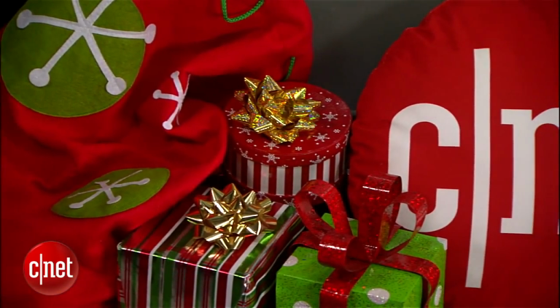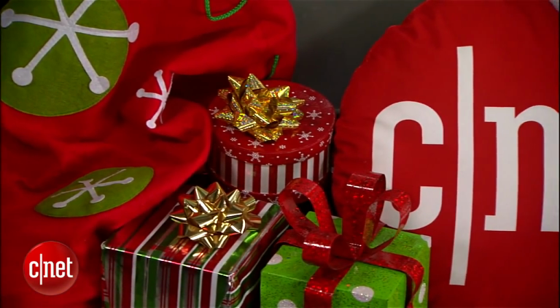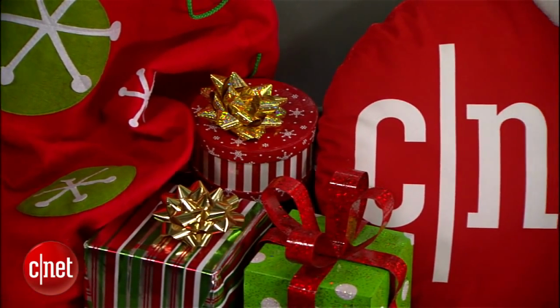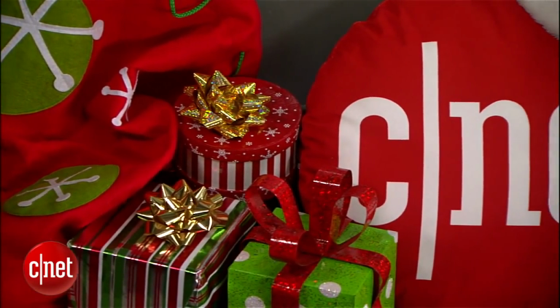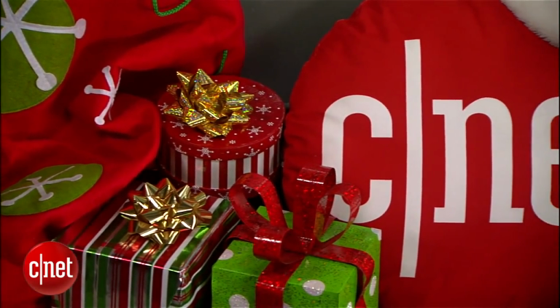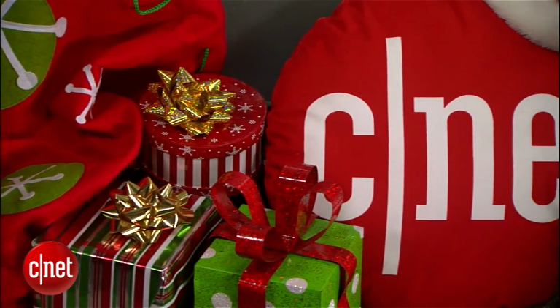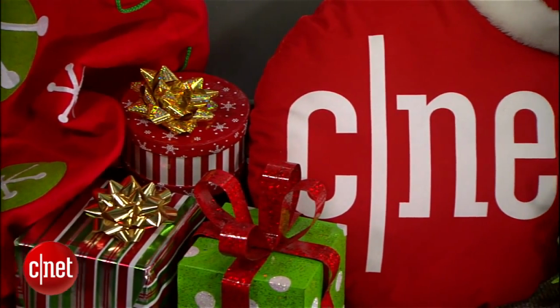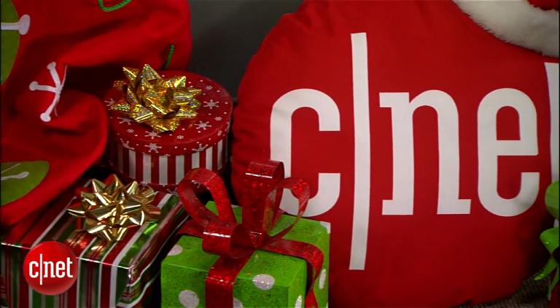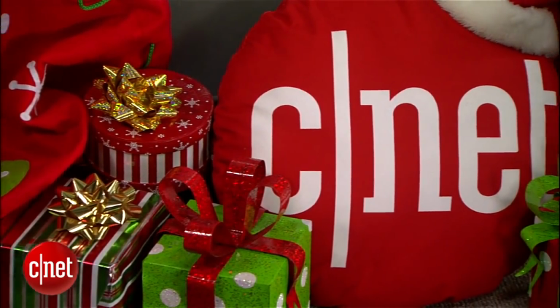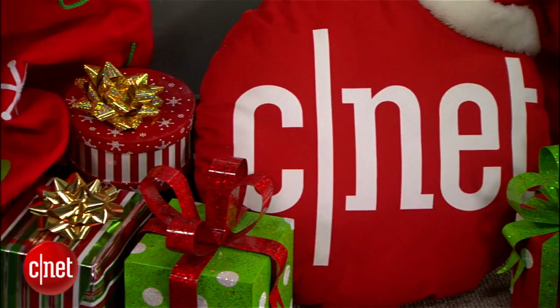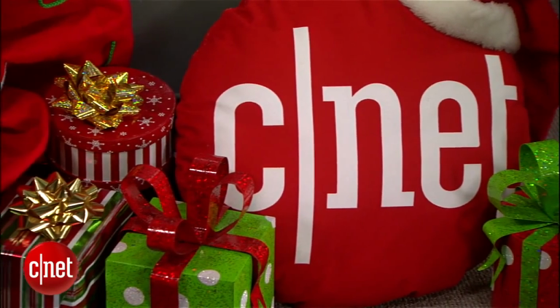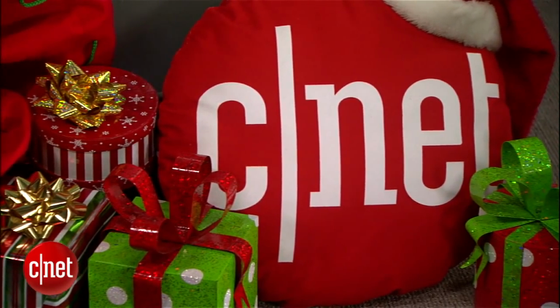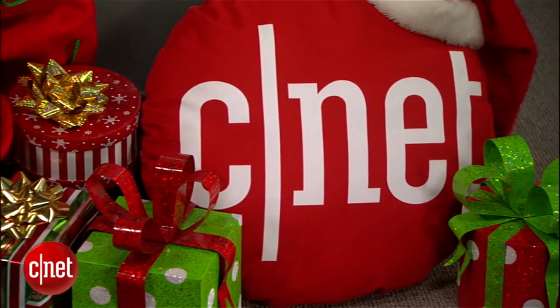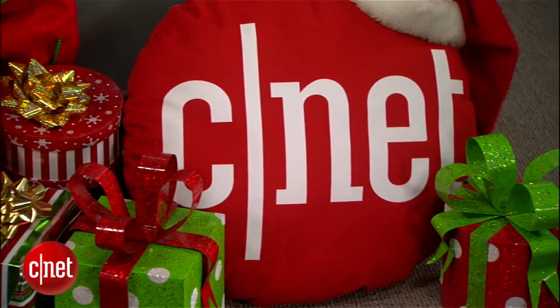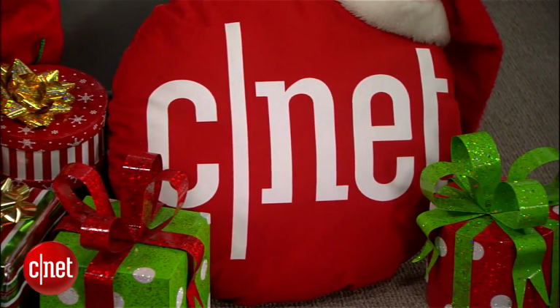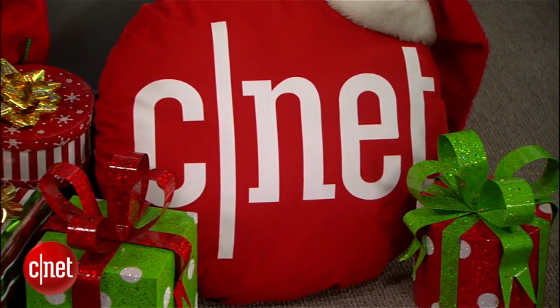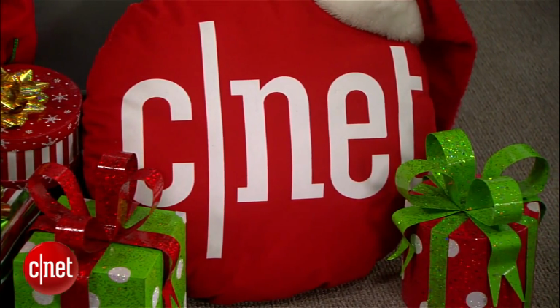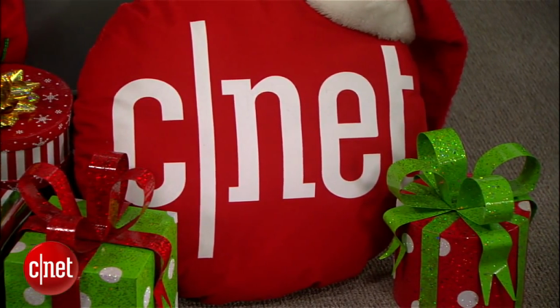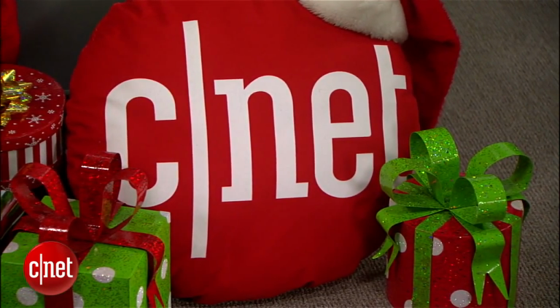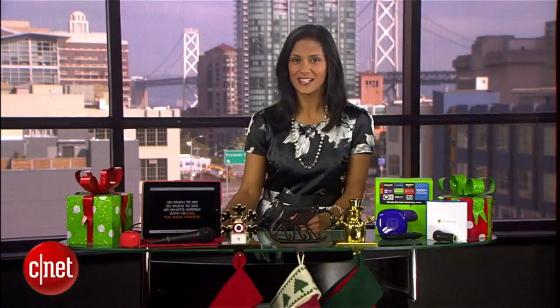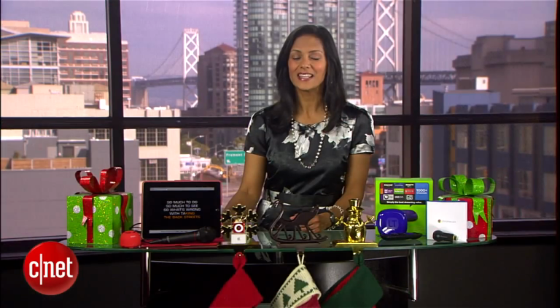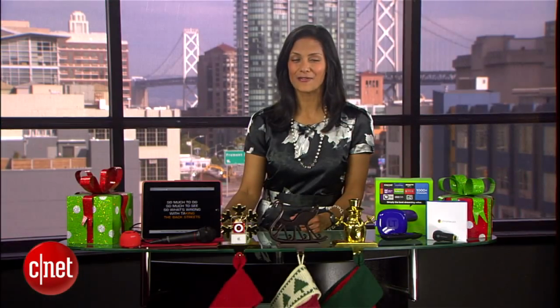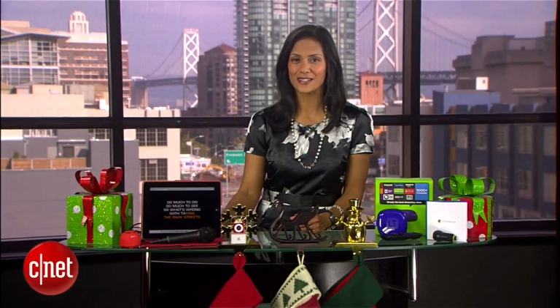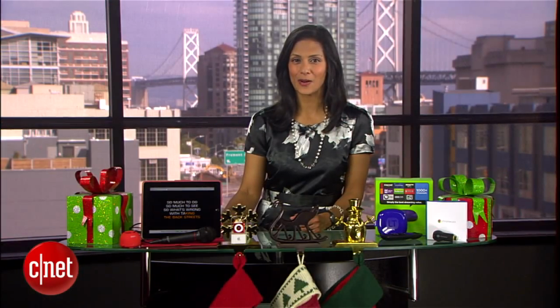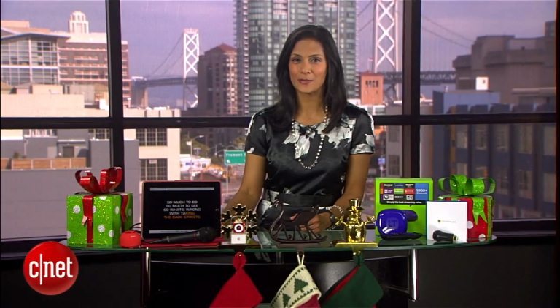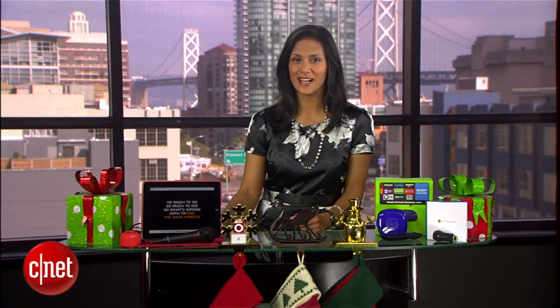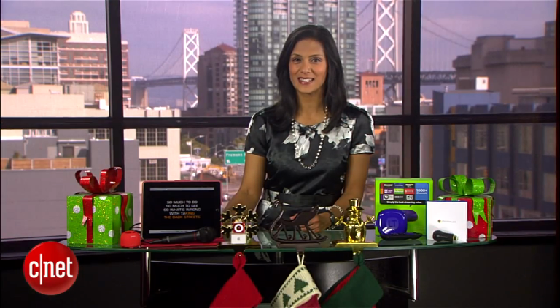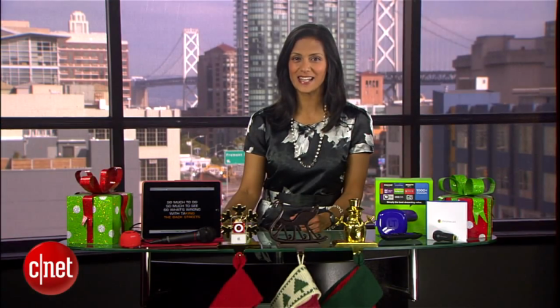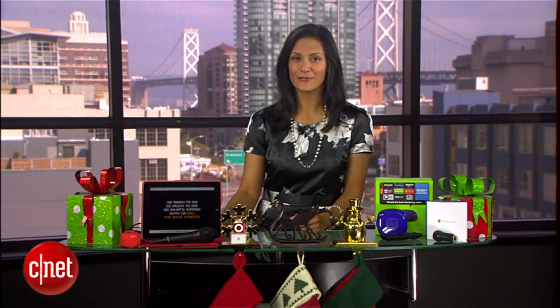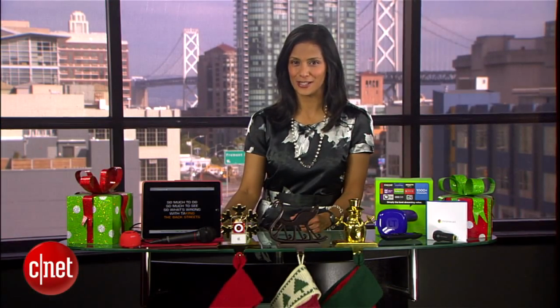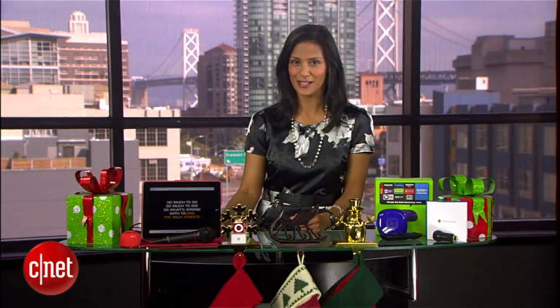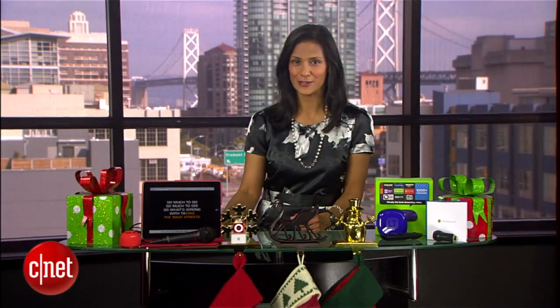For more gift guide suggestions, head to CNET.com and click on the Holiday Gift Guide. In San Francisco, I'm Sumi Das, CNET for CBS News.